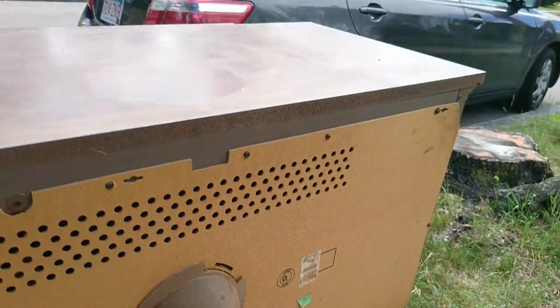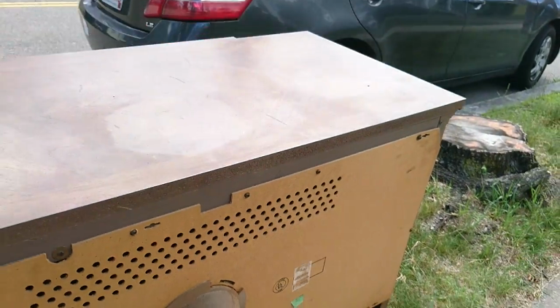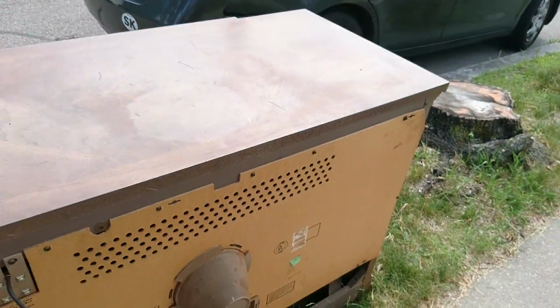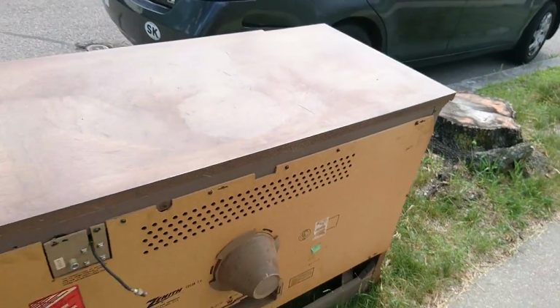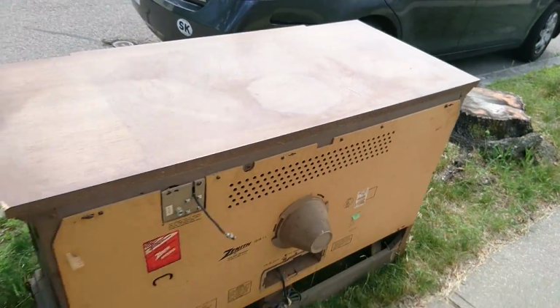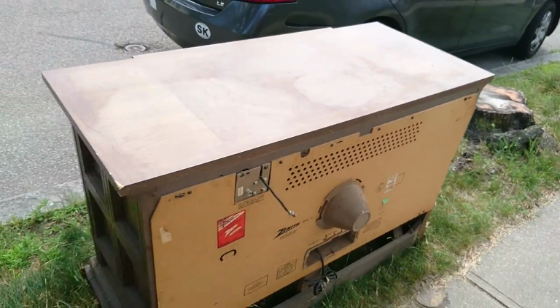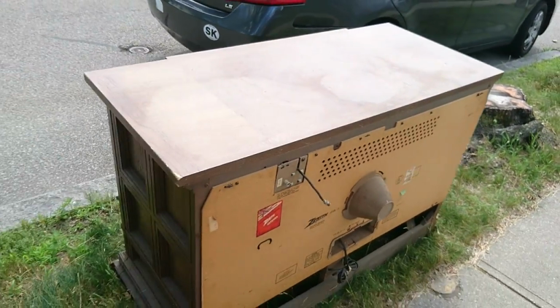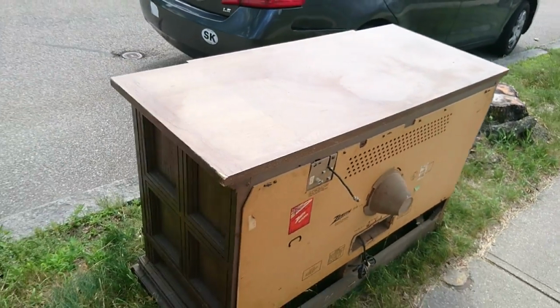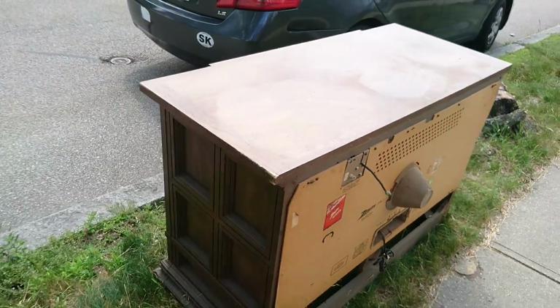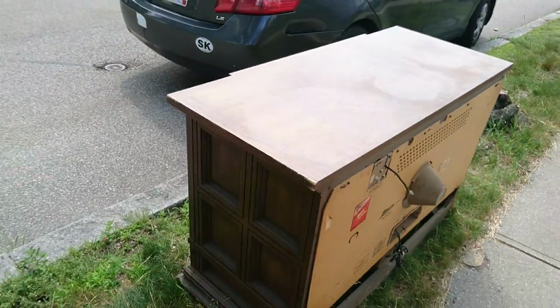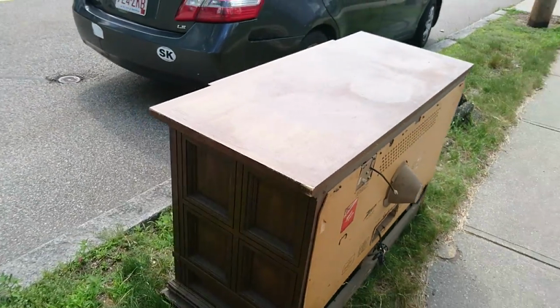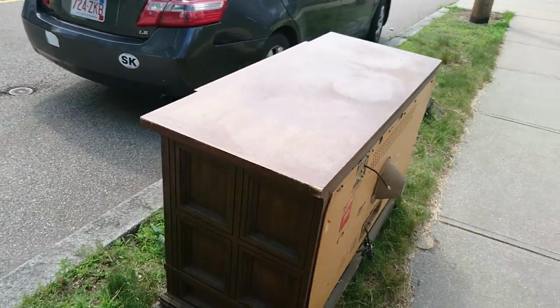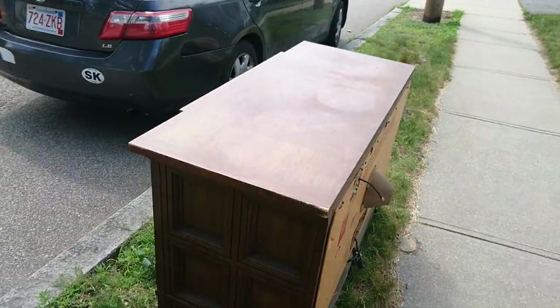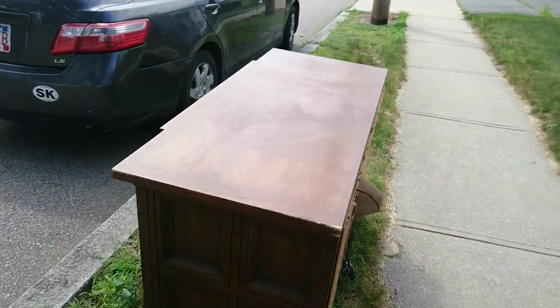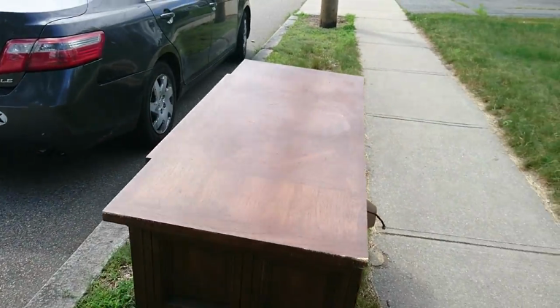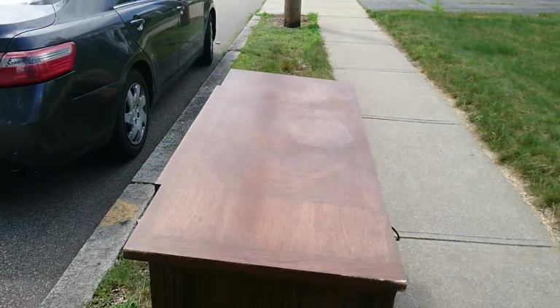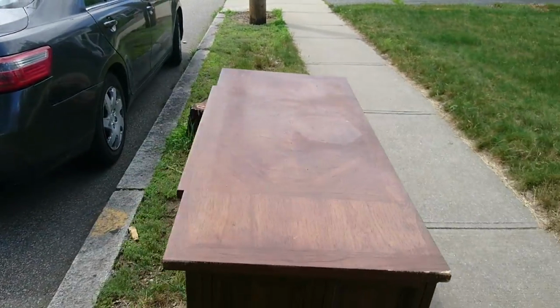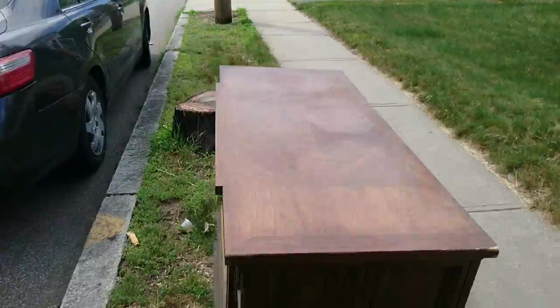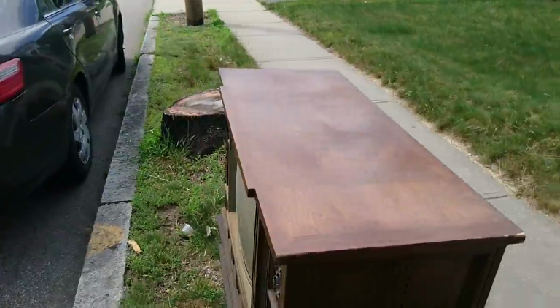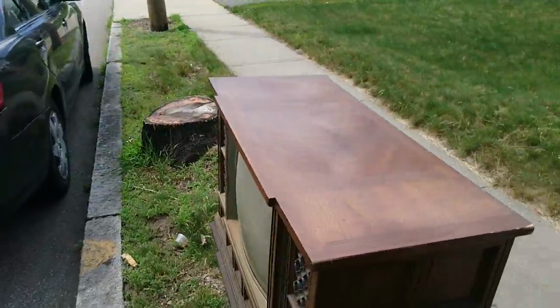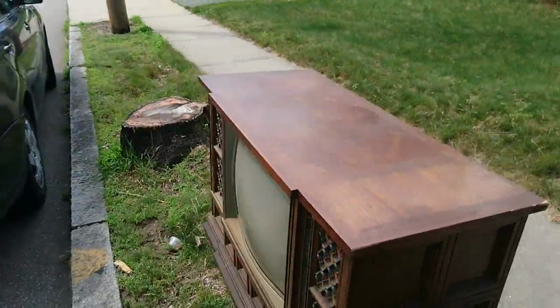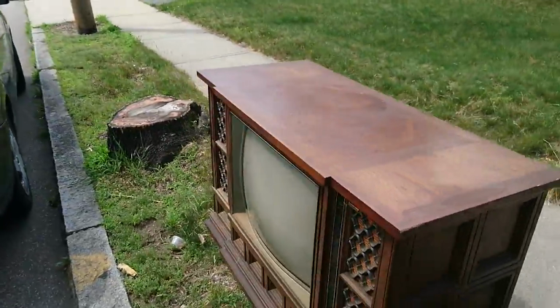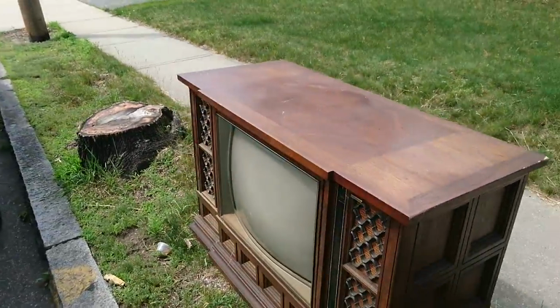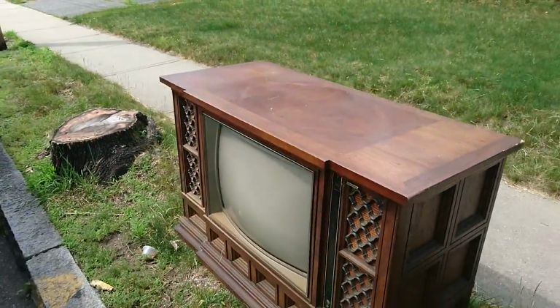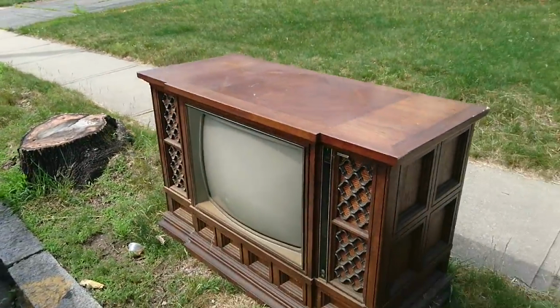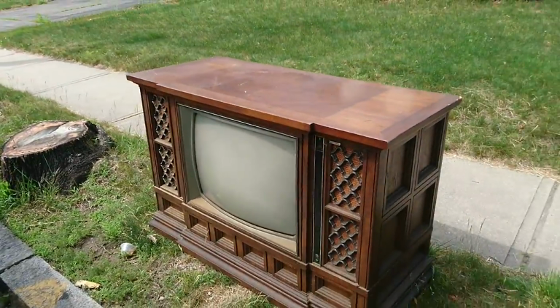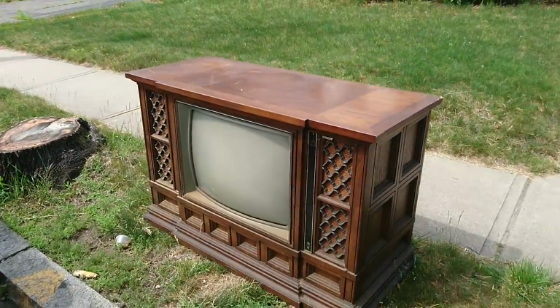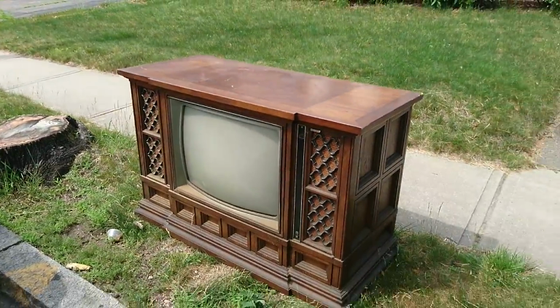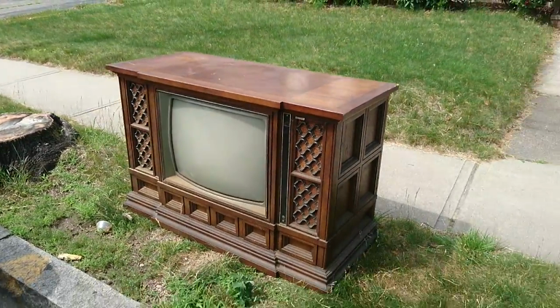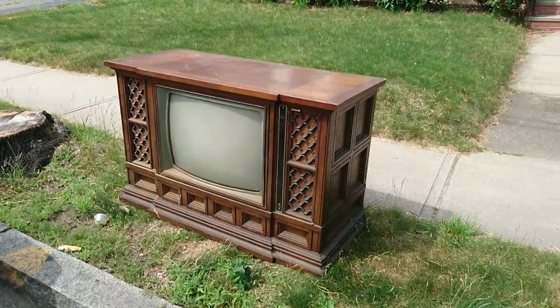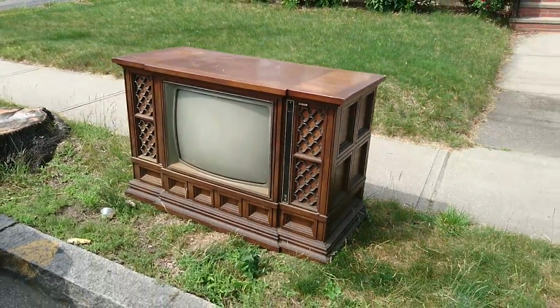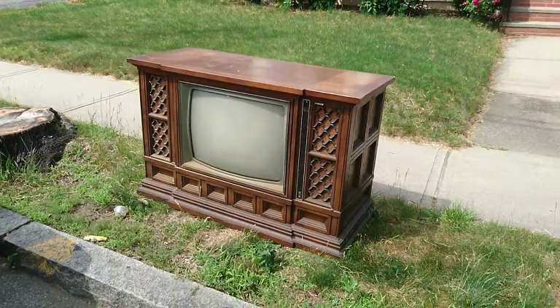But anyway, here it is again — the Zenith console TV.